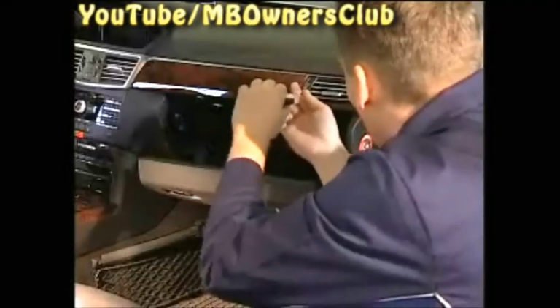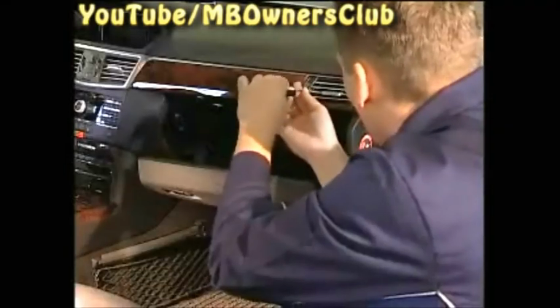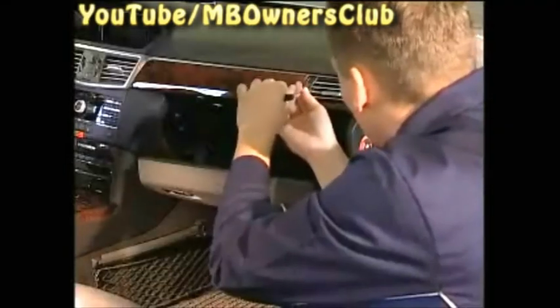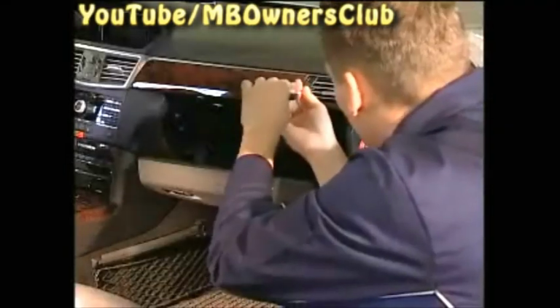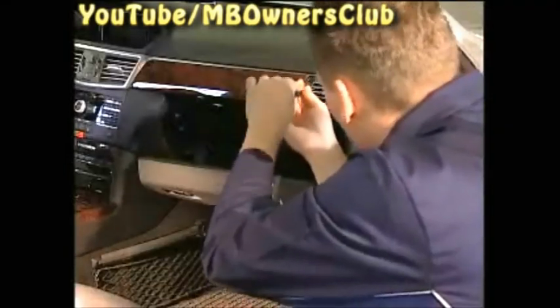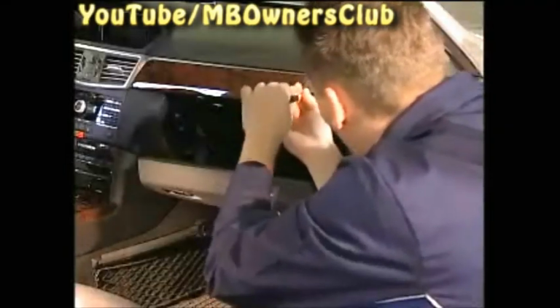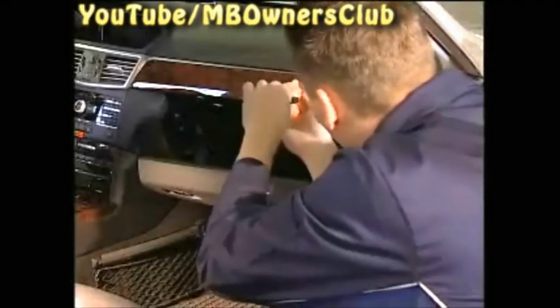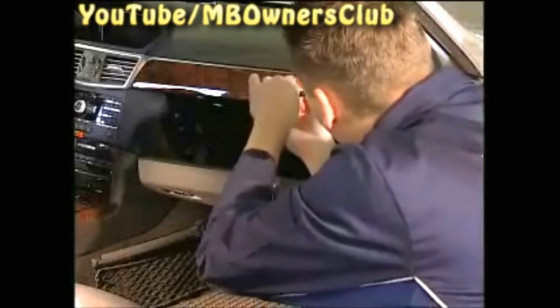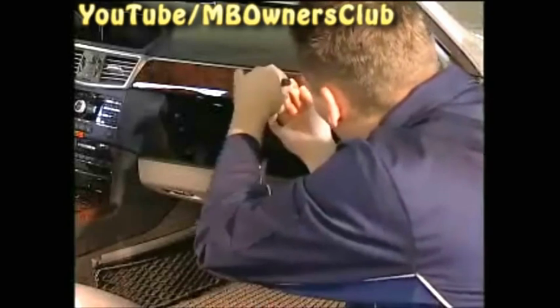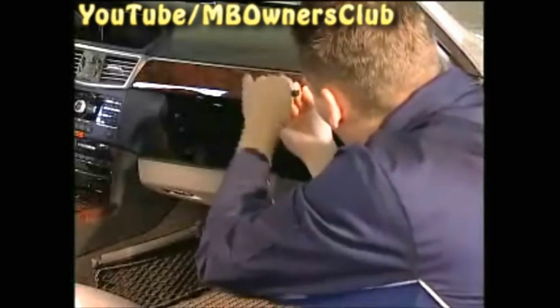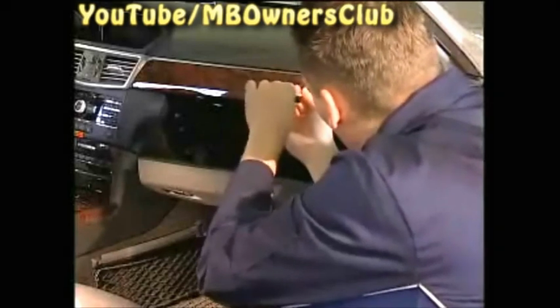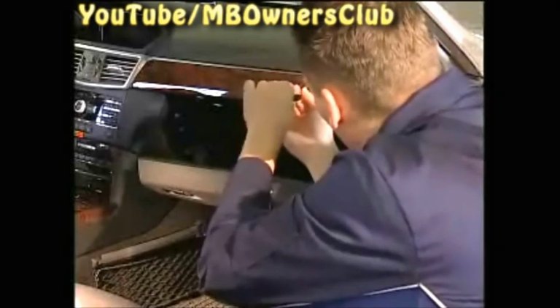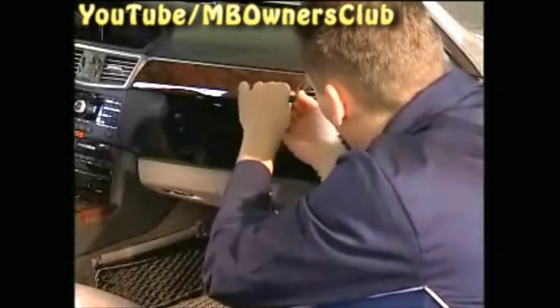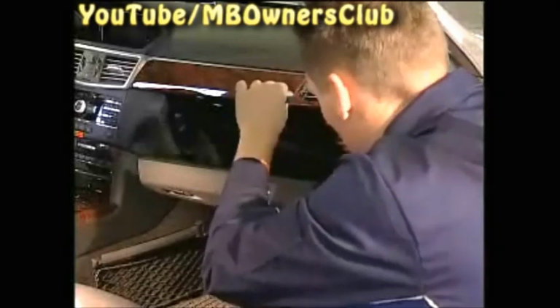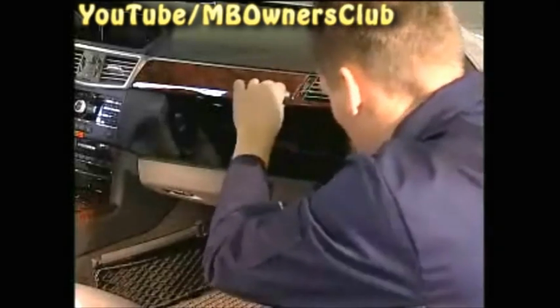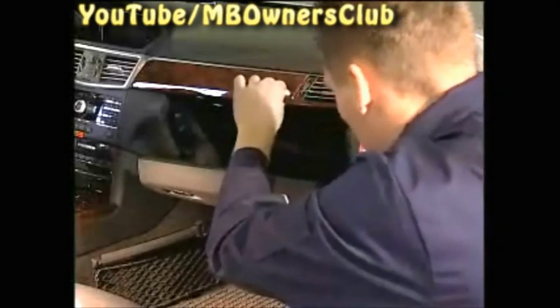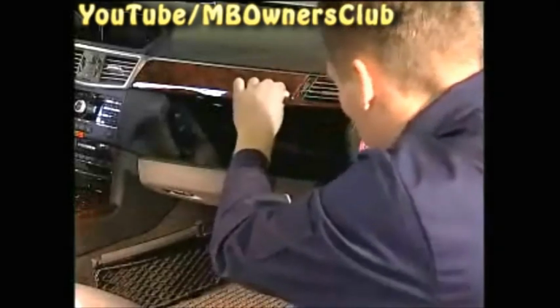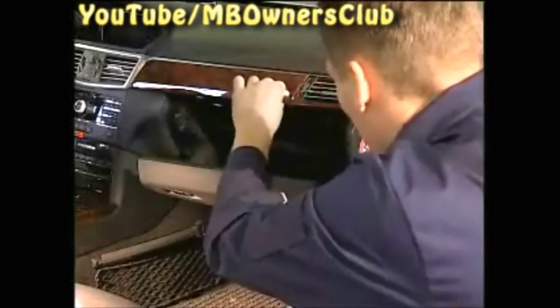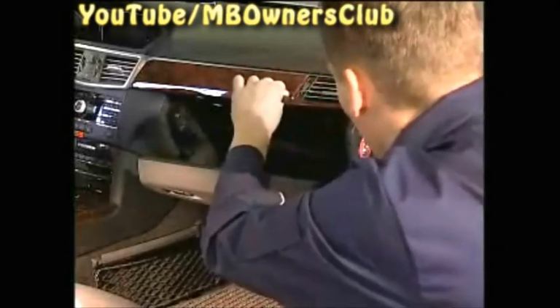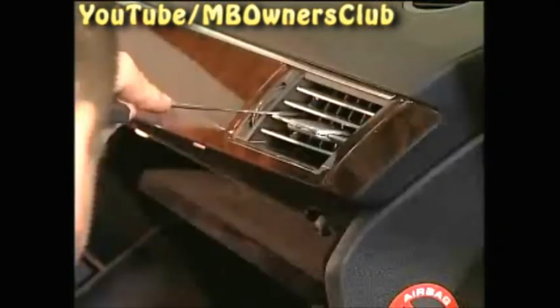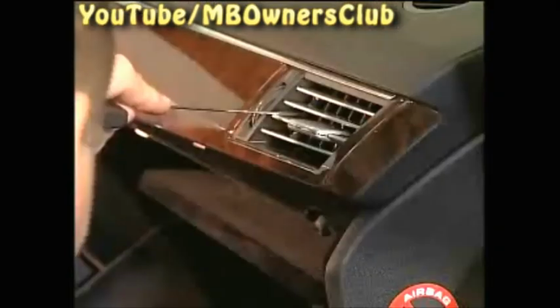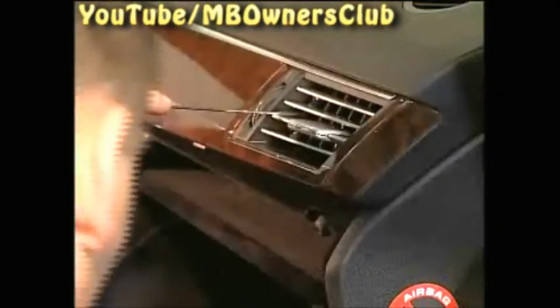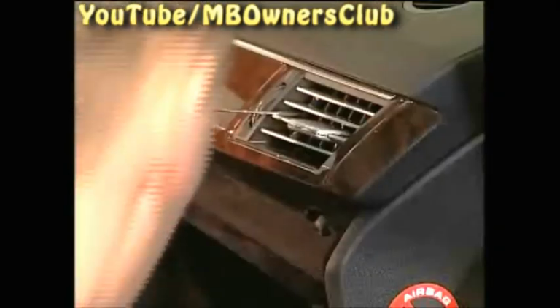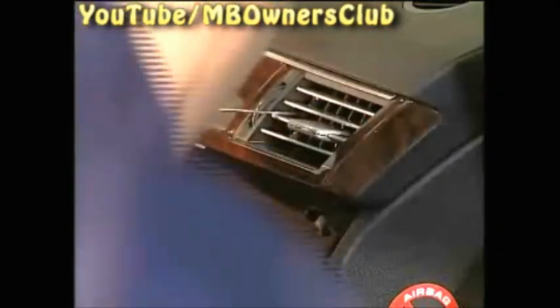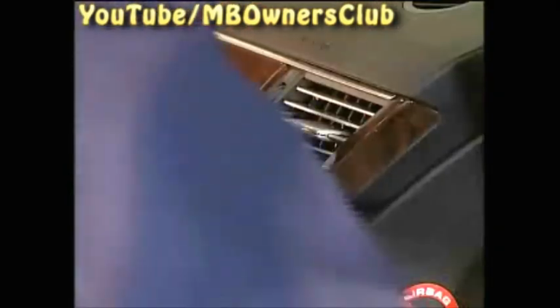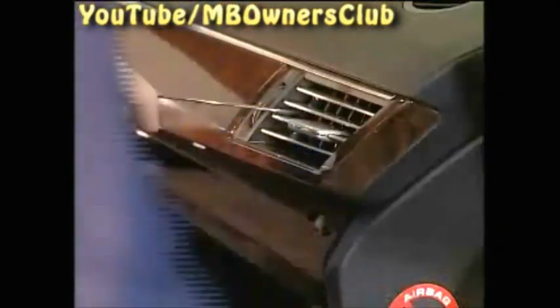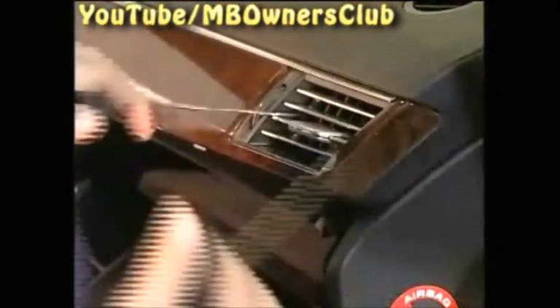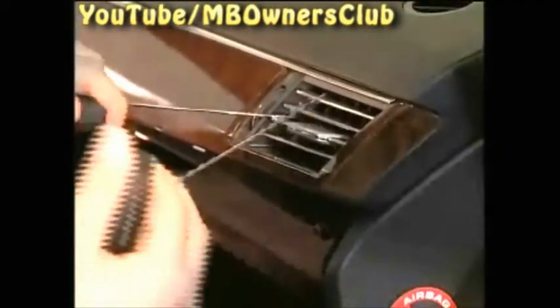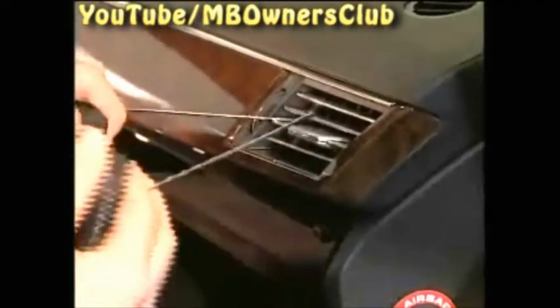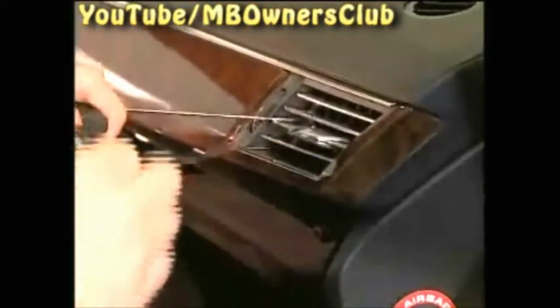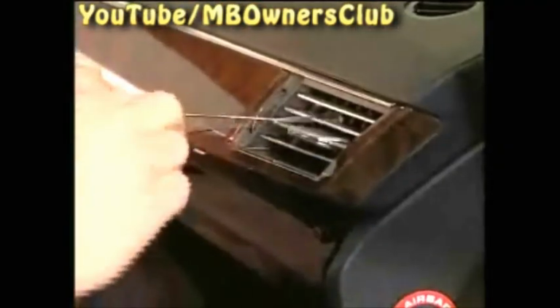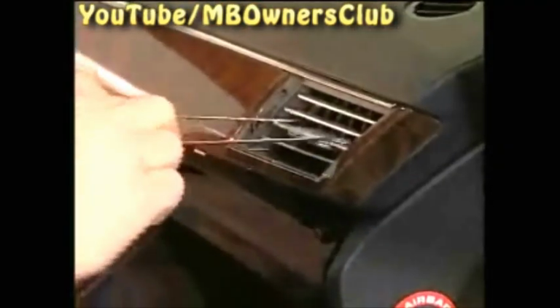With the air vent here, use the hooks in just the same way as on the driver's side. However, don't pull this out all the way.